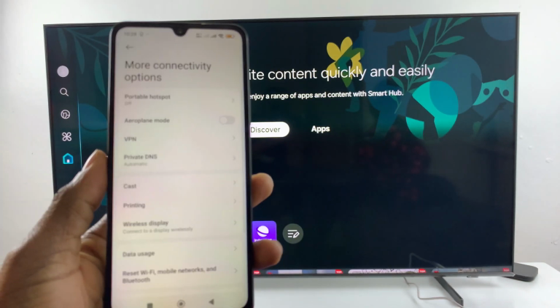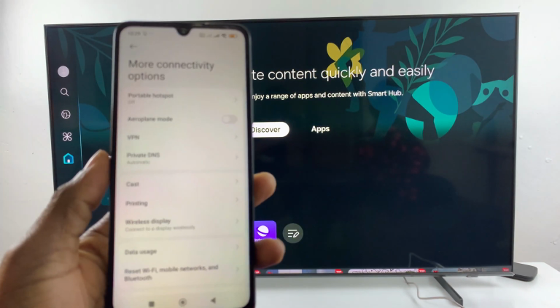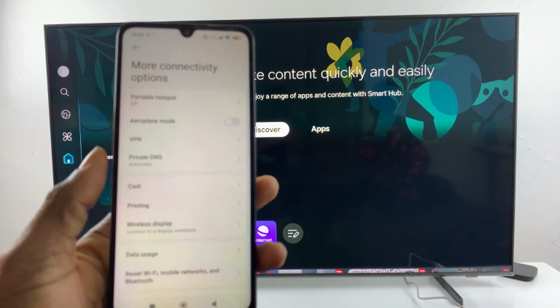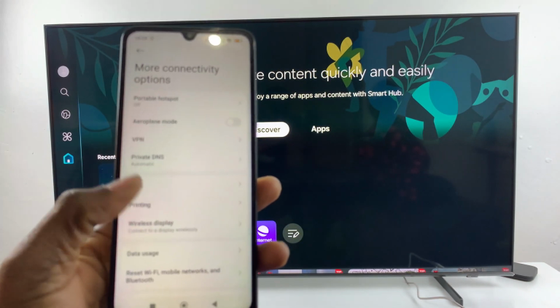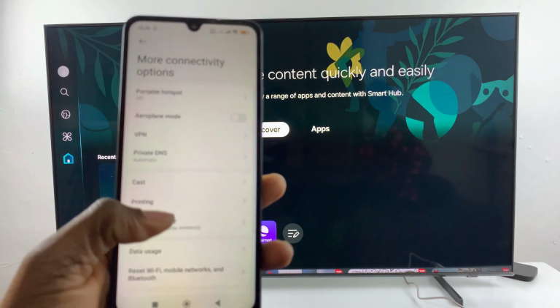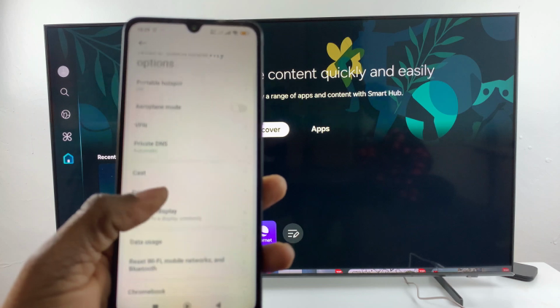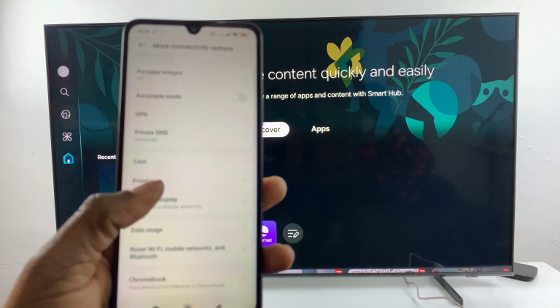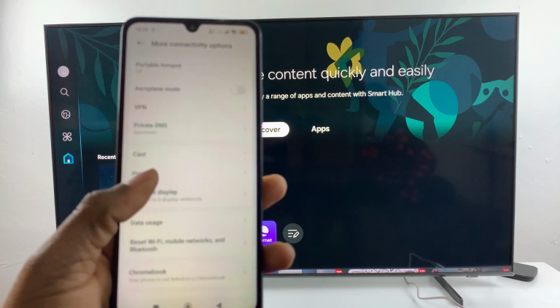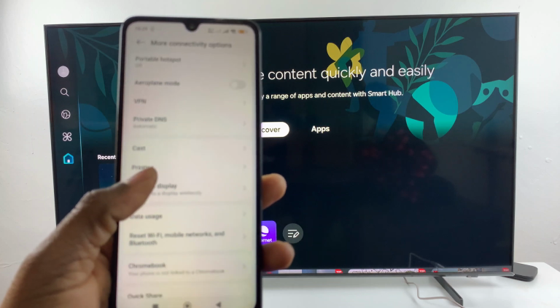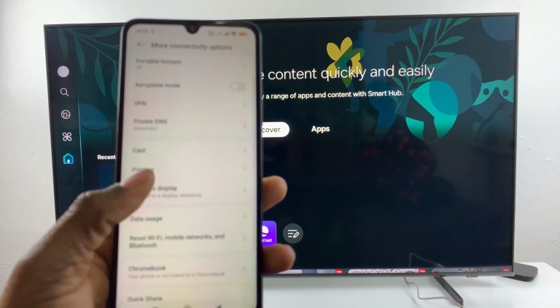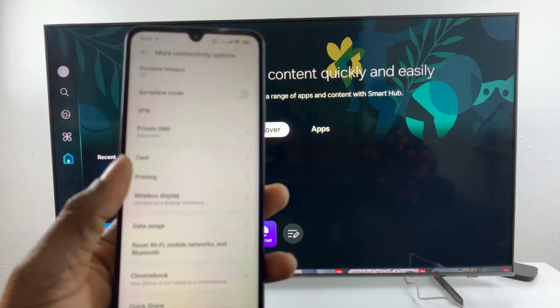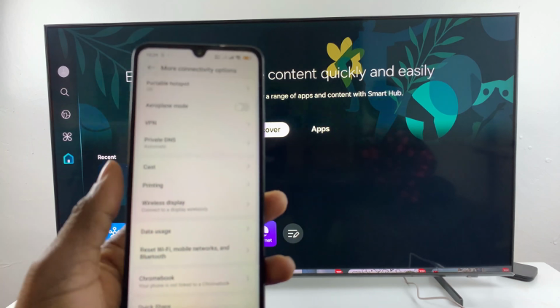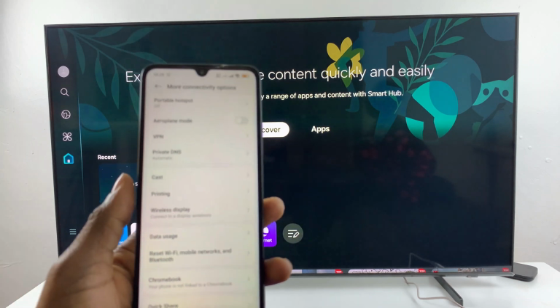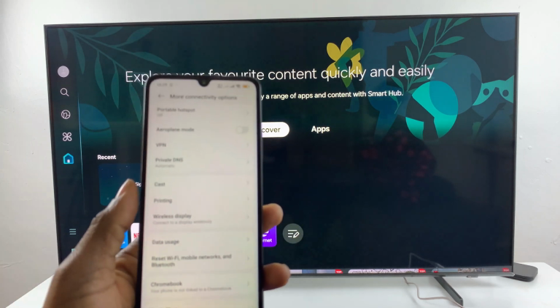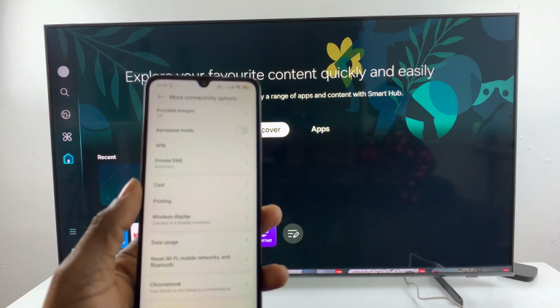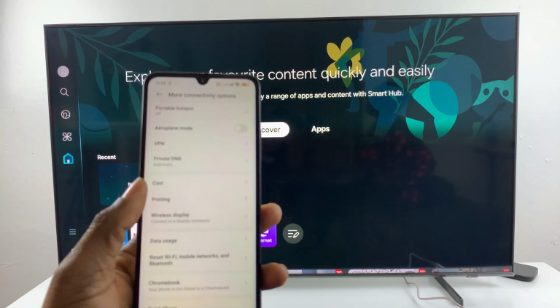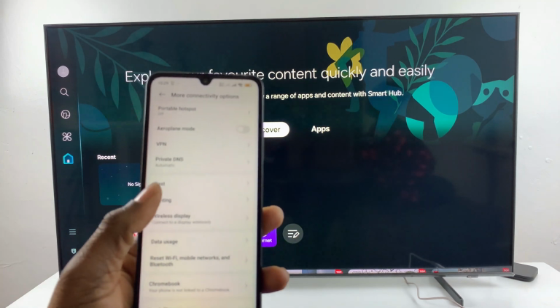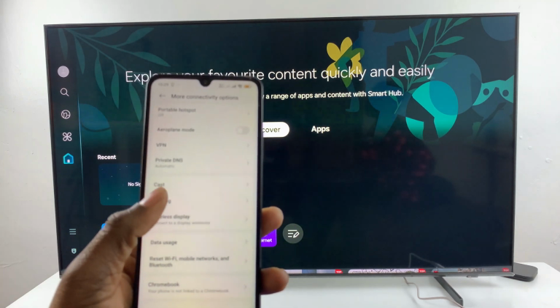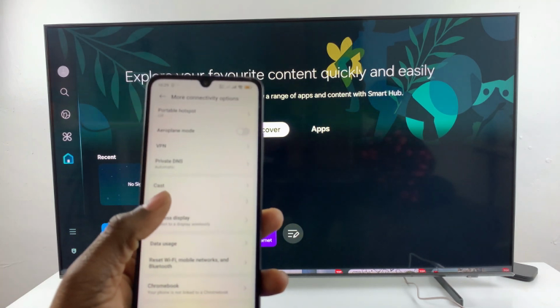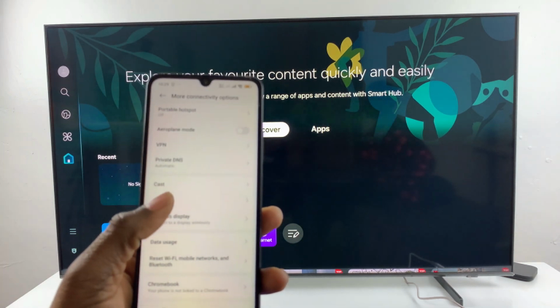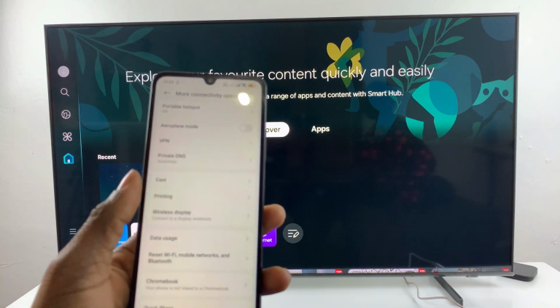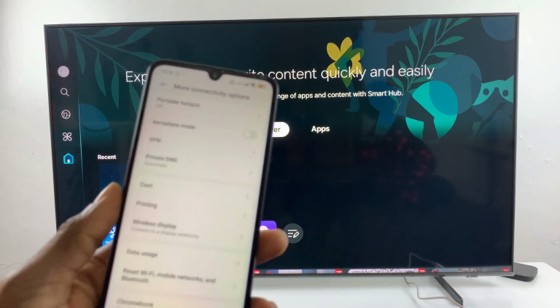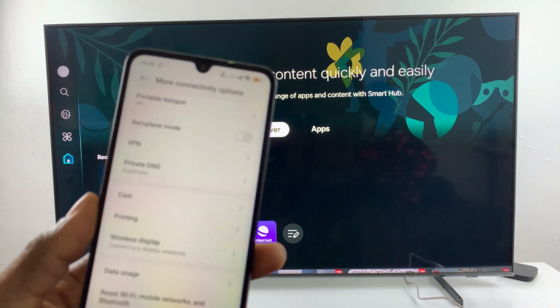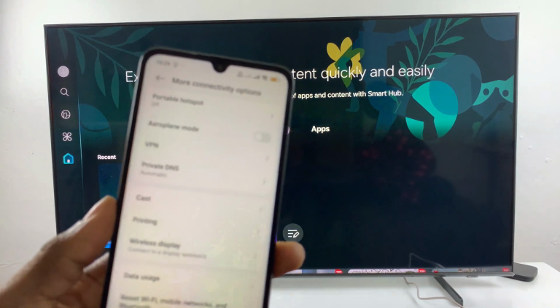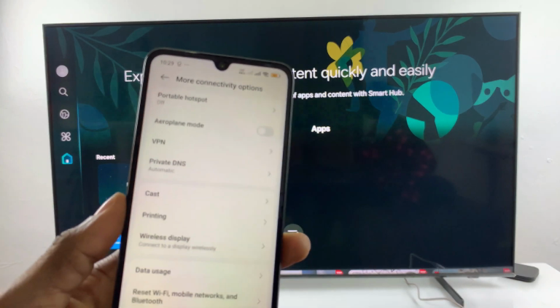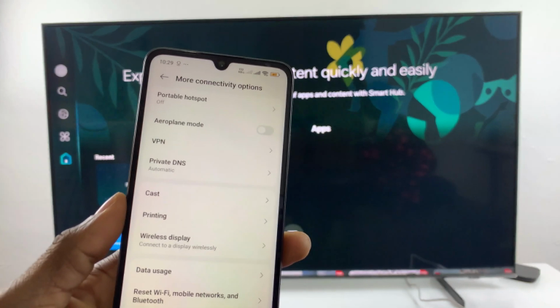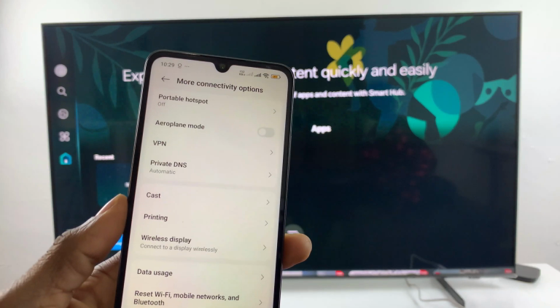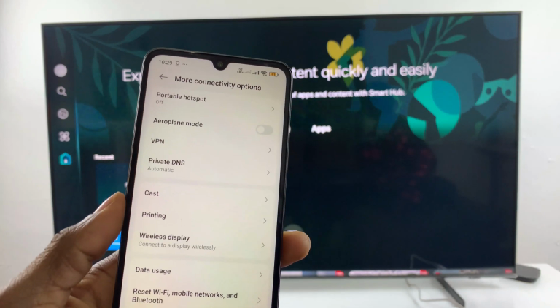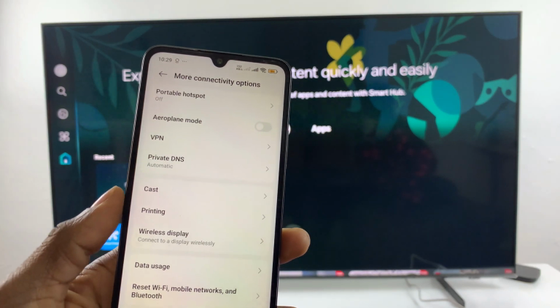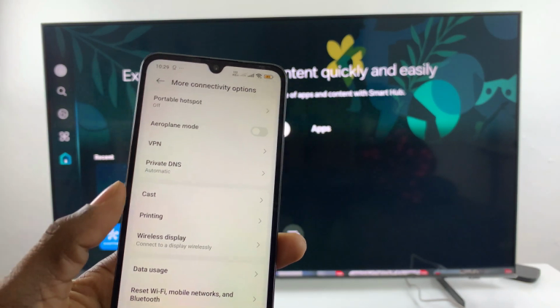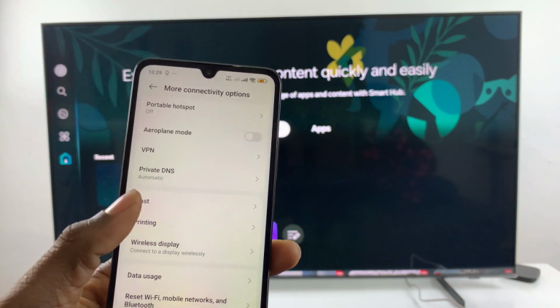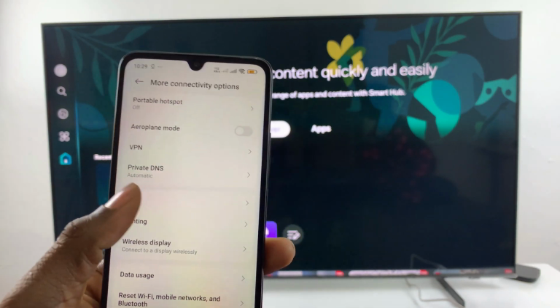Then scroll down and find the Cast option — here it is, Cast. Tap on it.